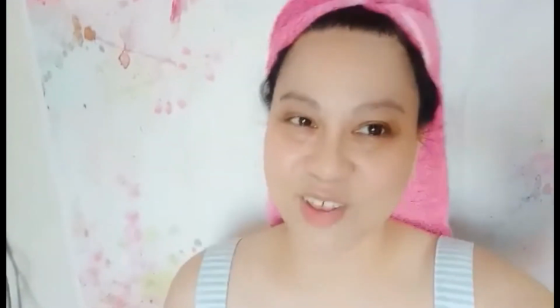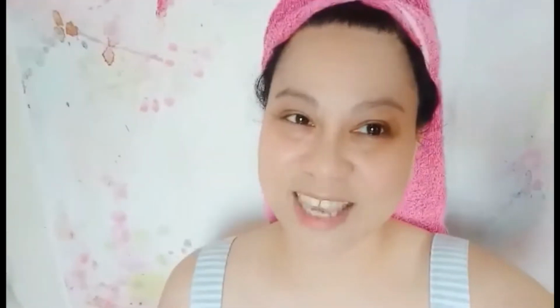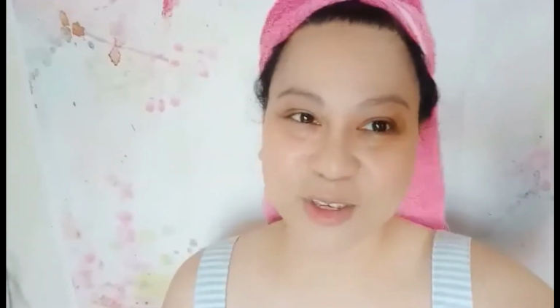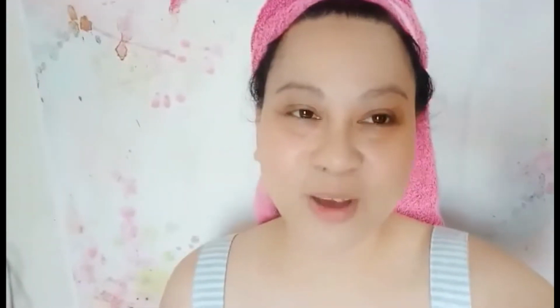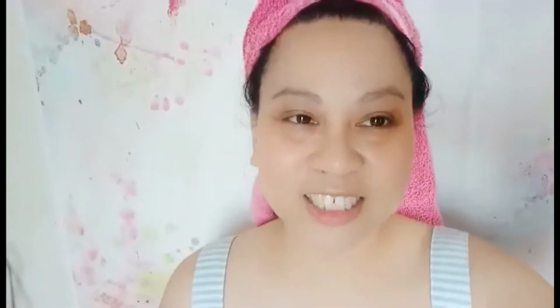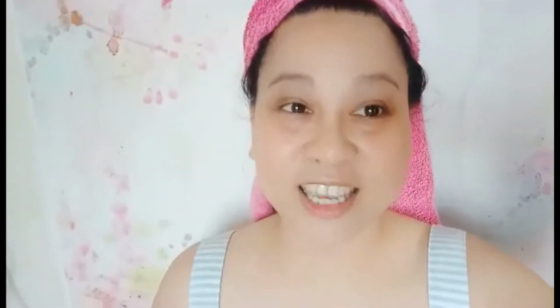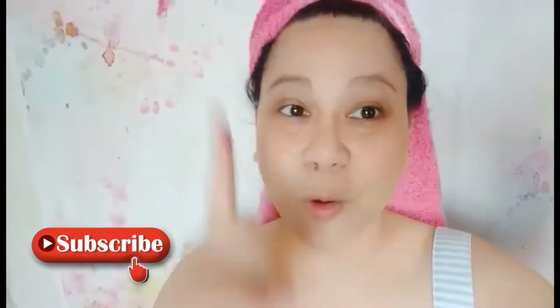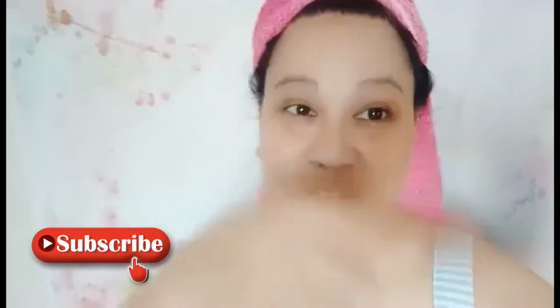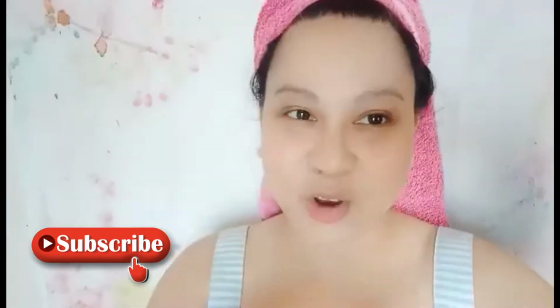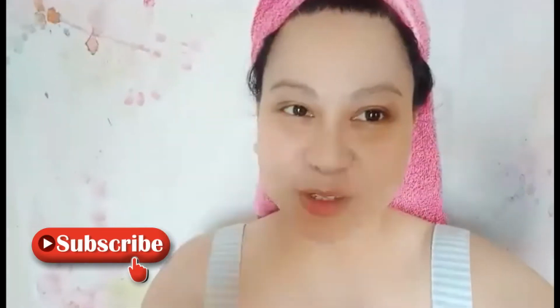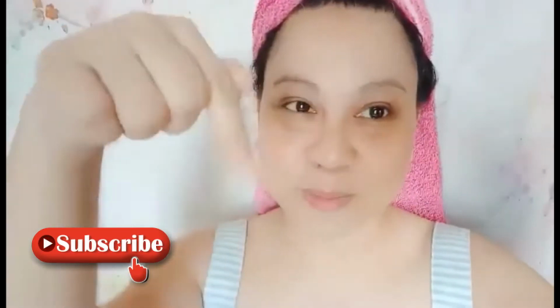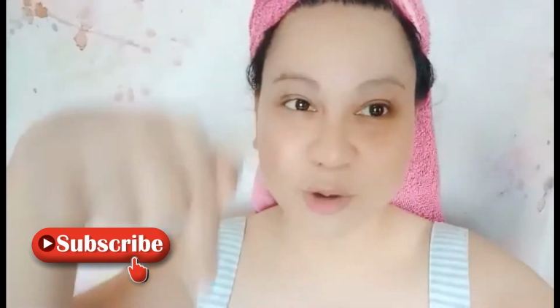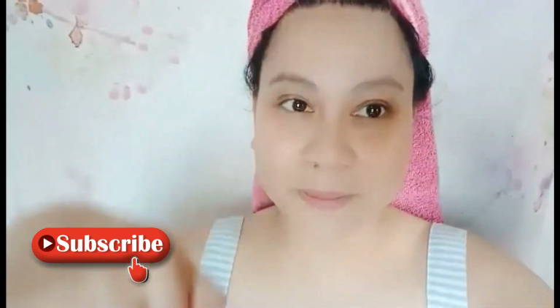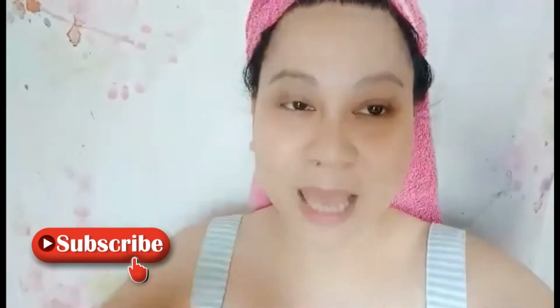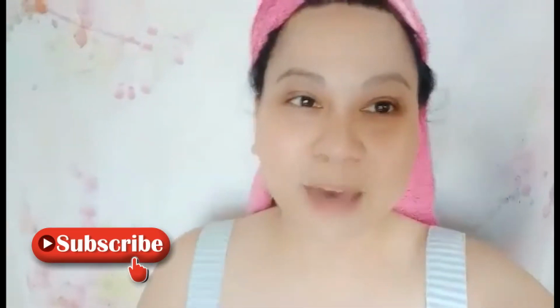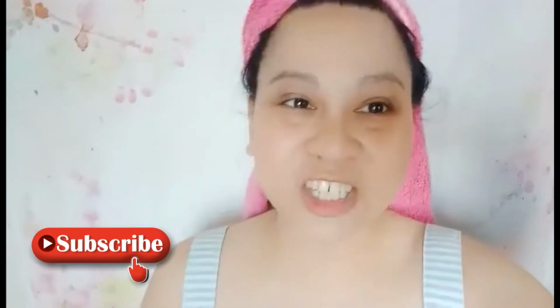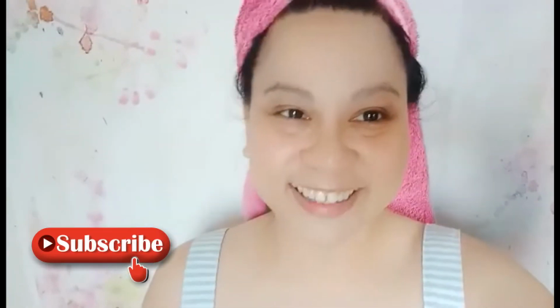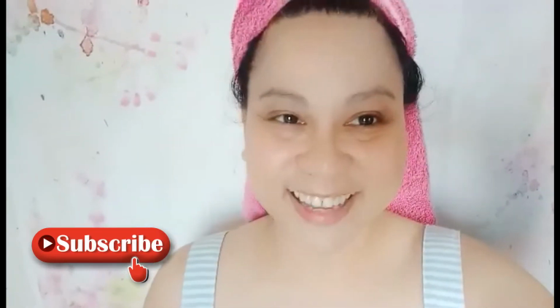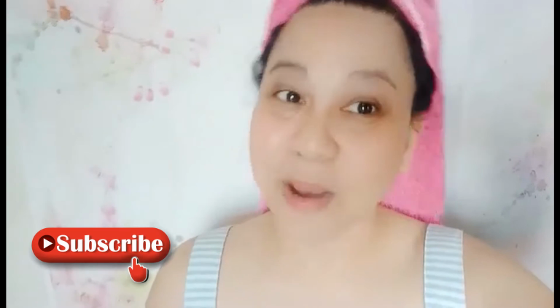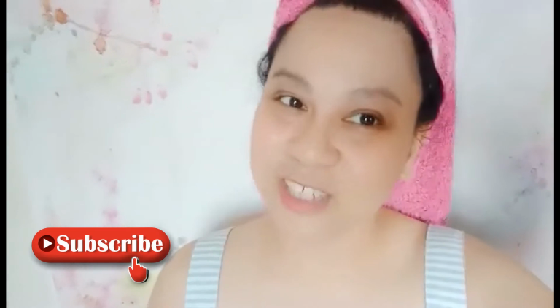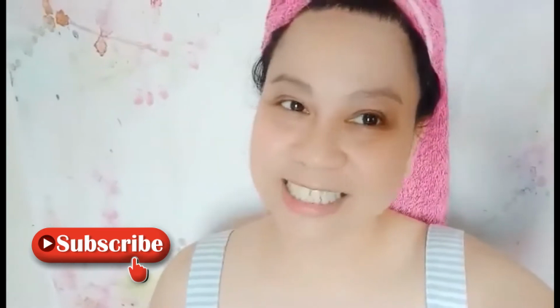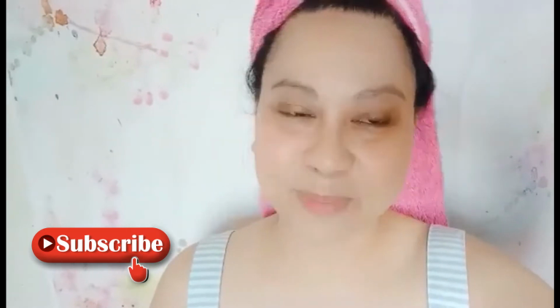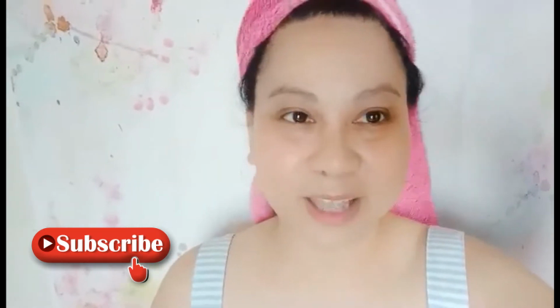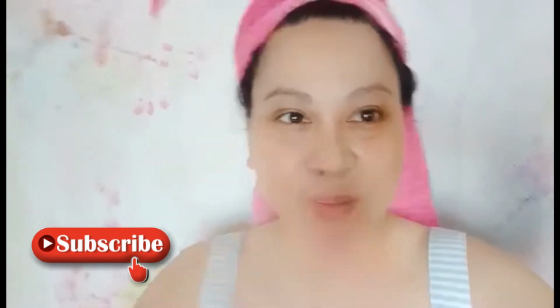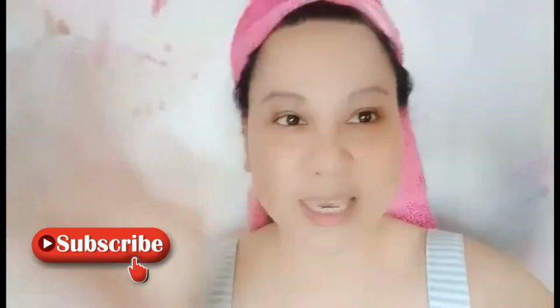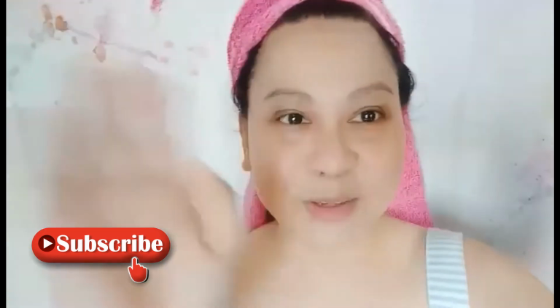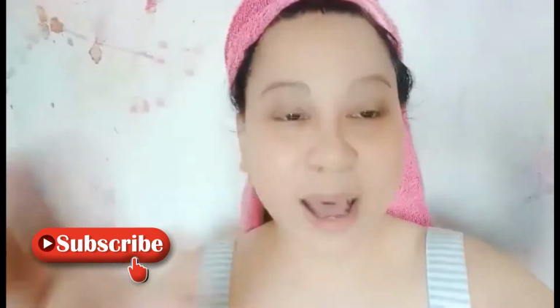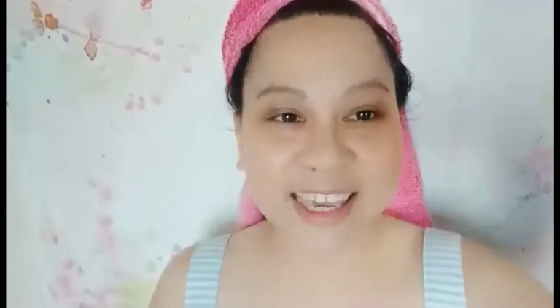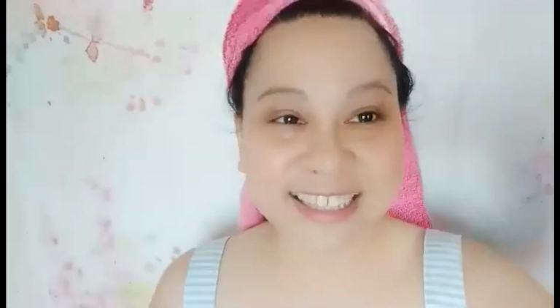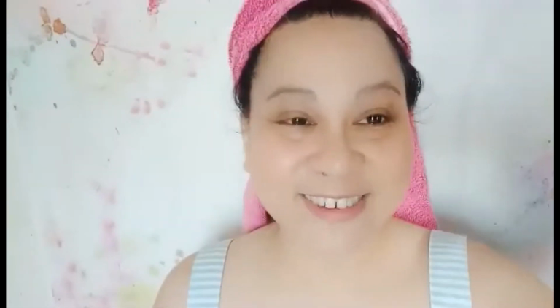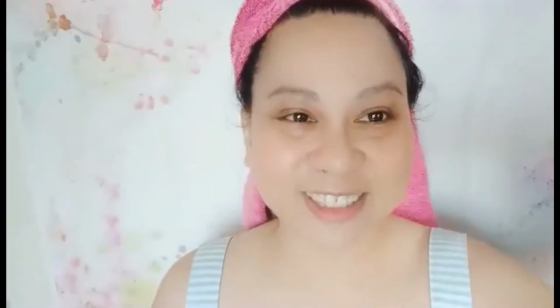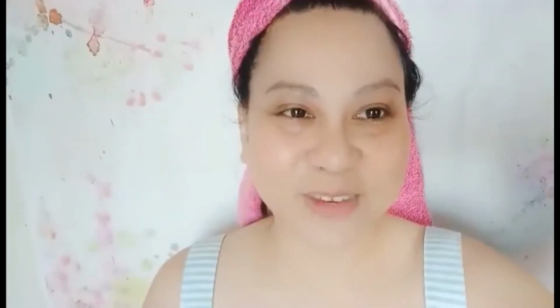Thank you so much, and I hope that you're going to subscribe to my channel and punch the little bell. Goodbye and see you next week!